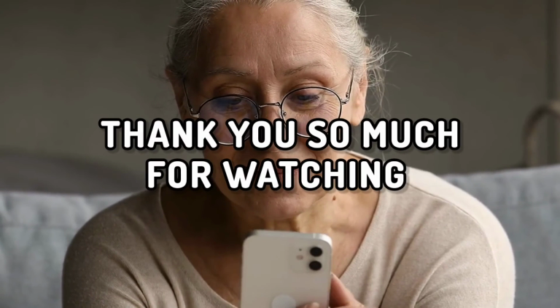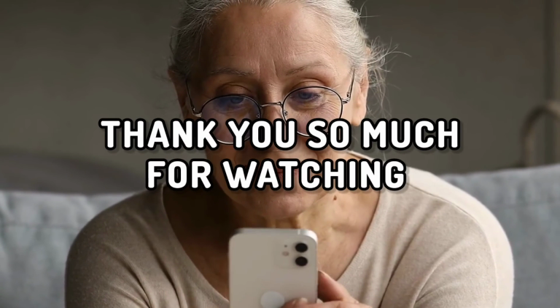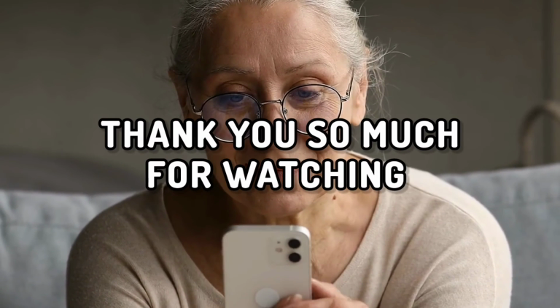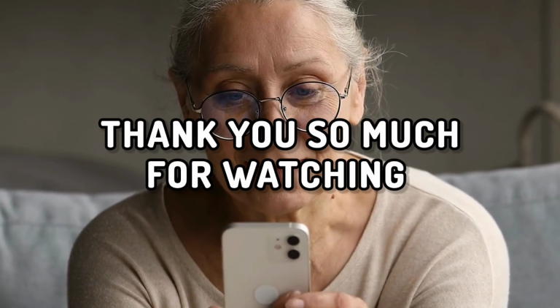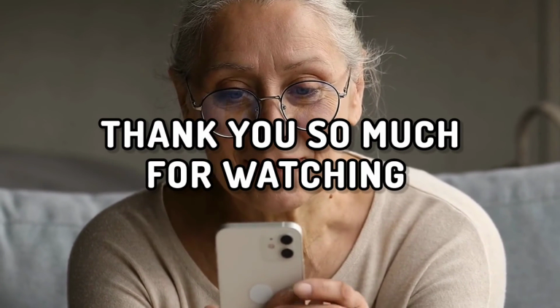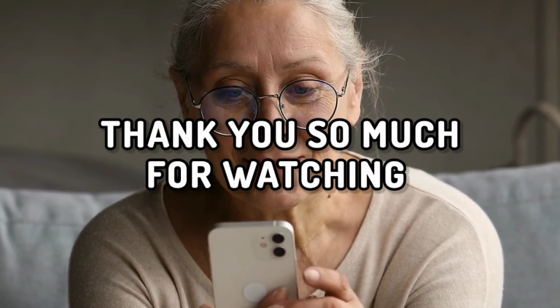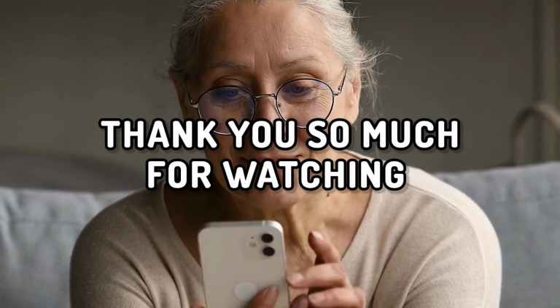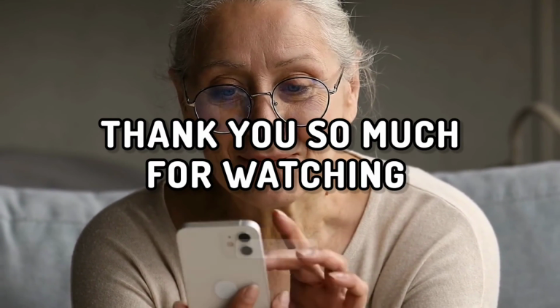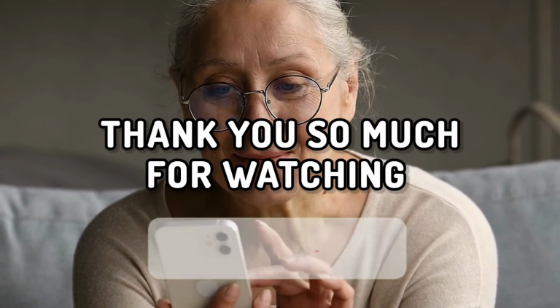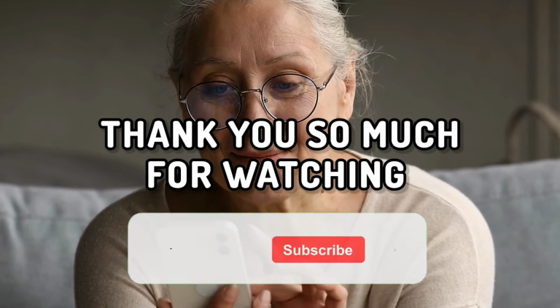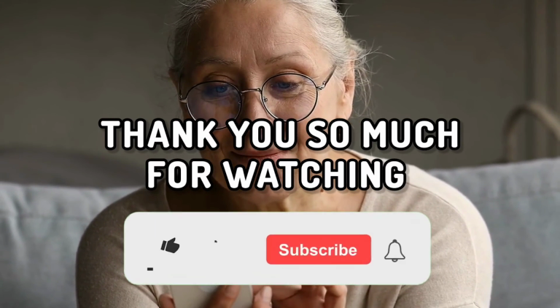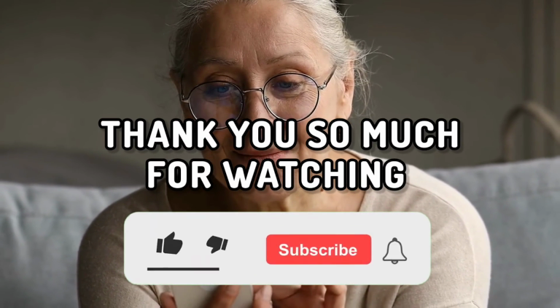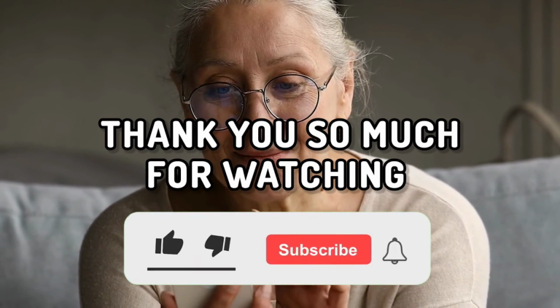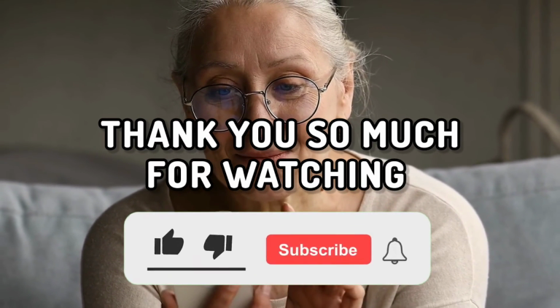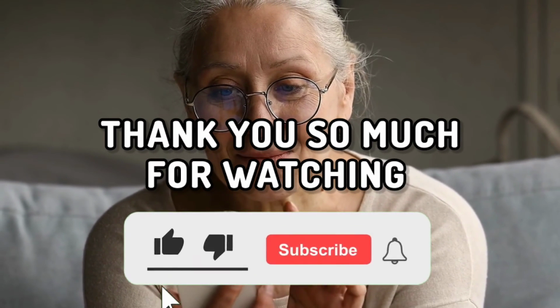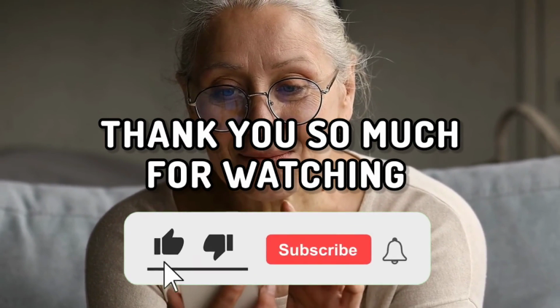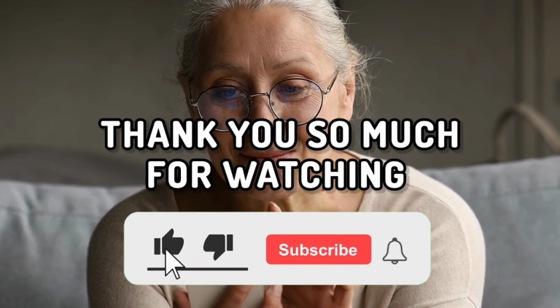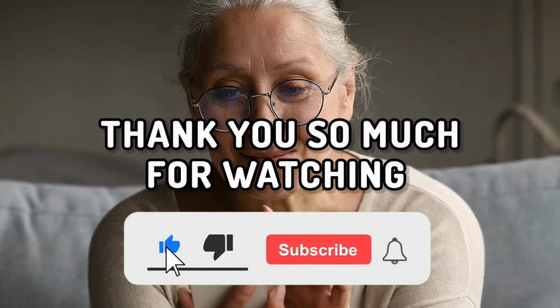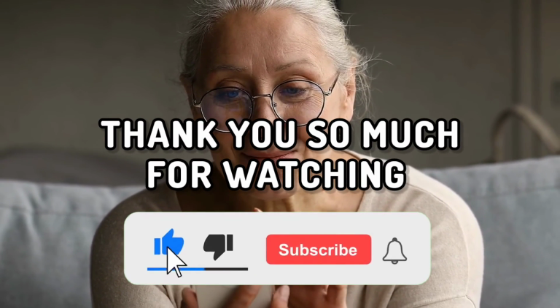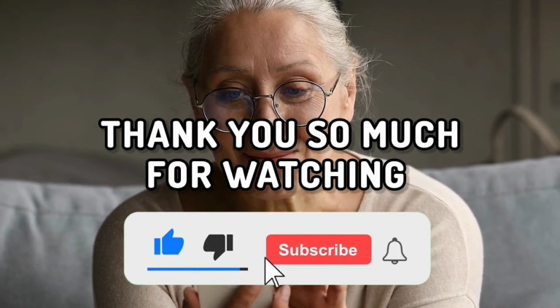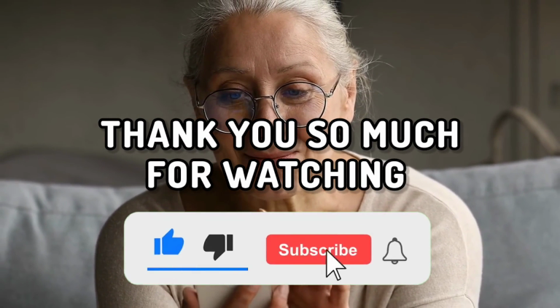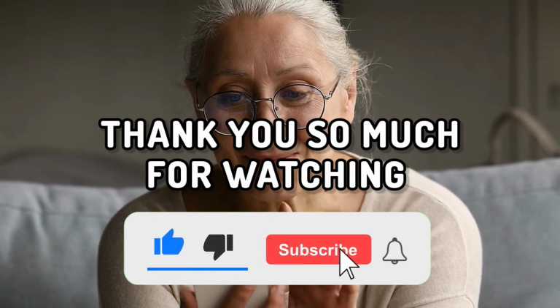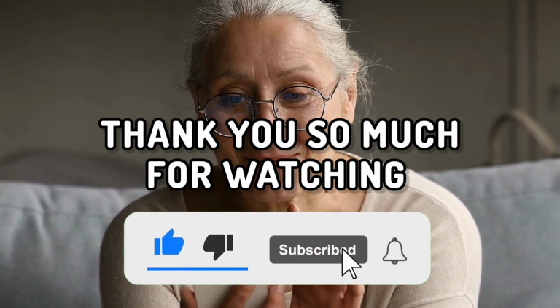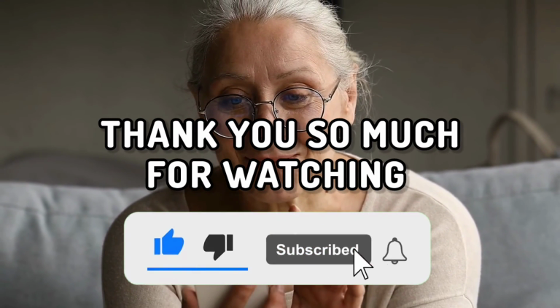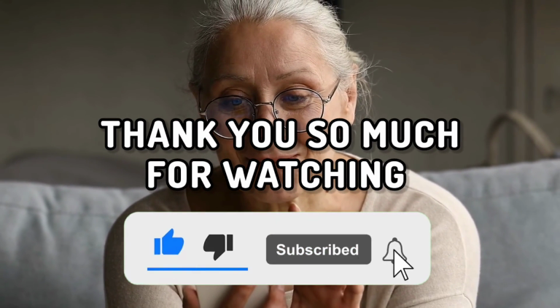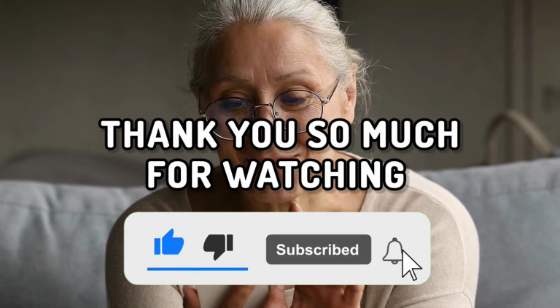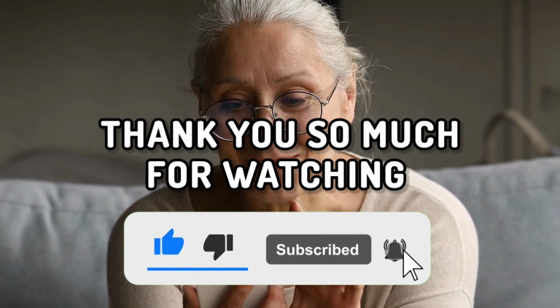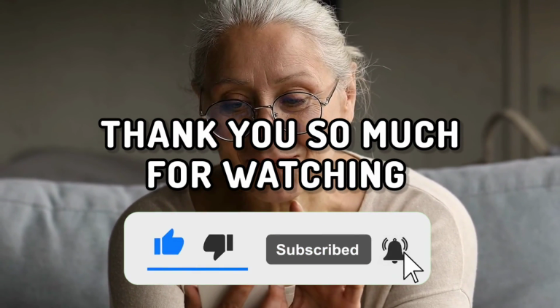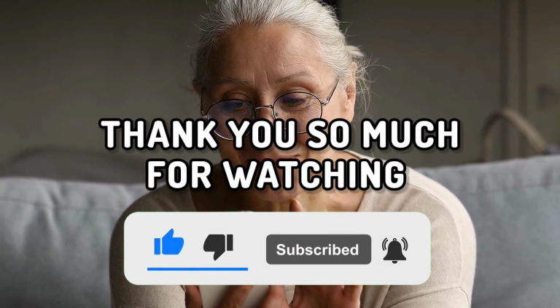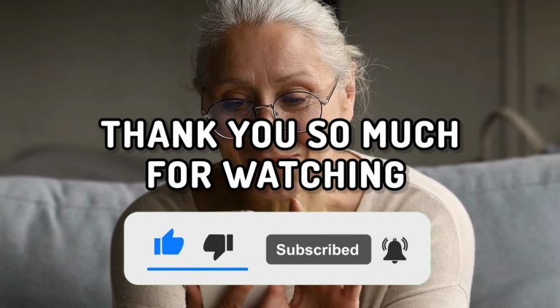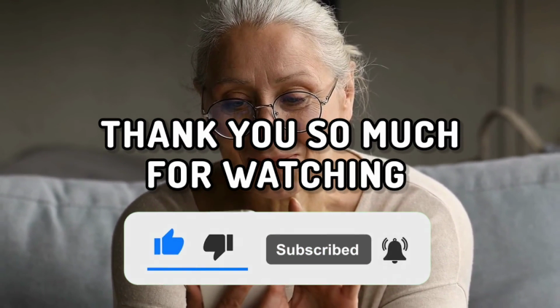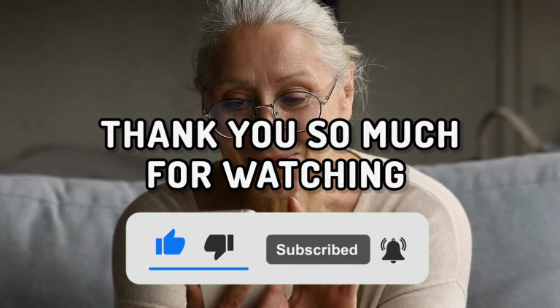Thank you so much for watching. Subscribe for more and don't forget the bell. Take care, stay safe, and we'll see you in the next one.